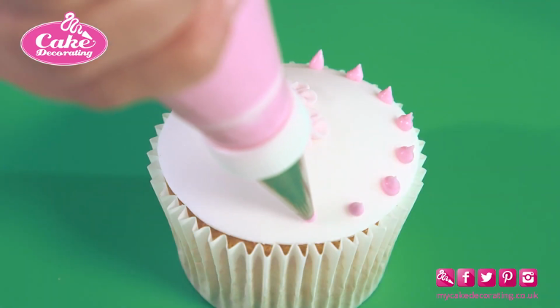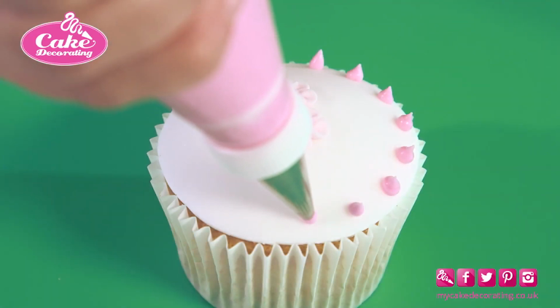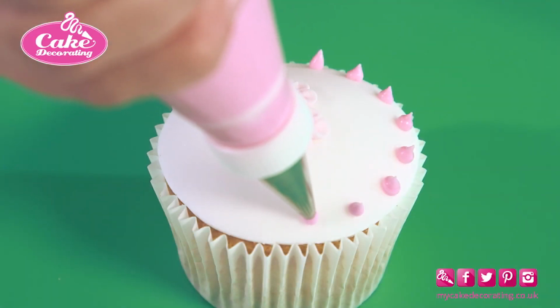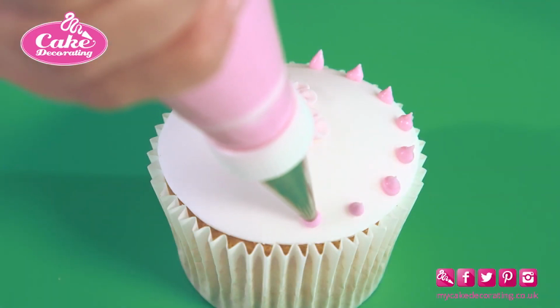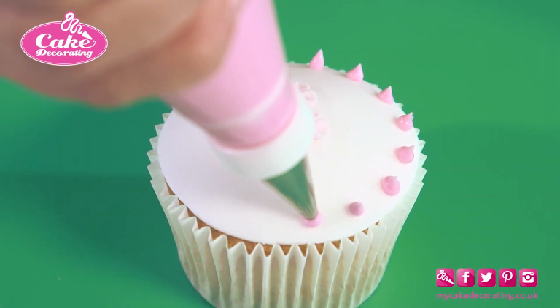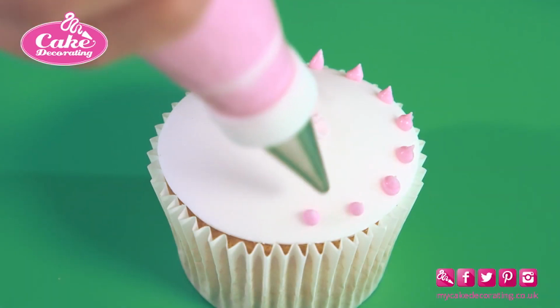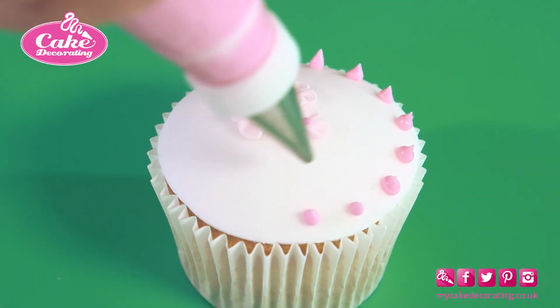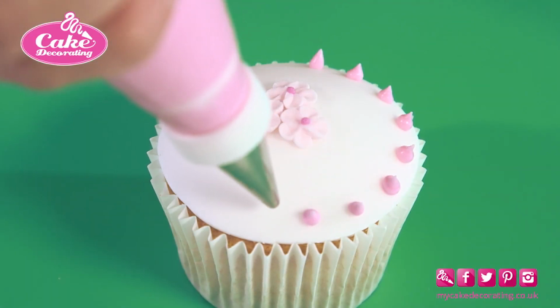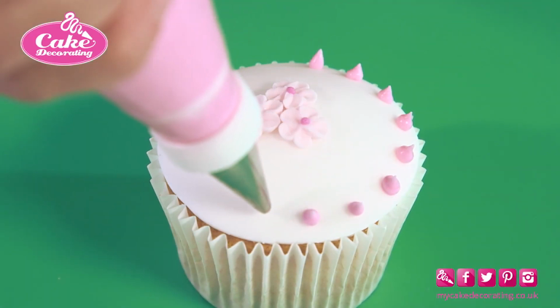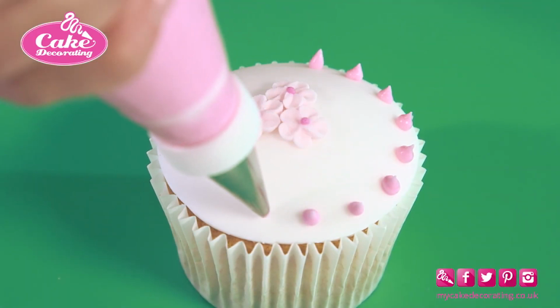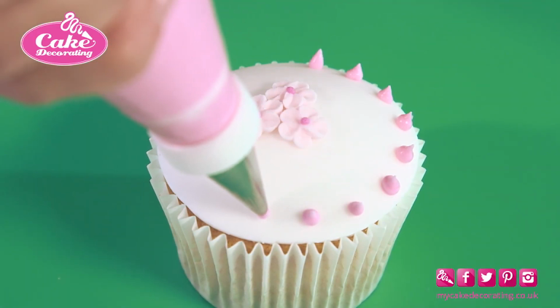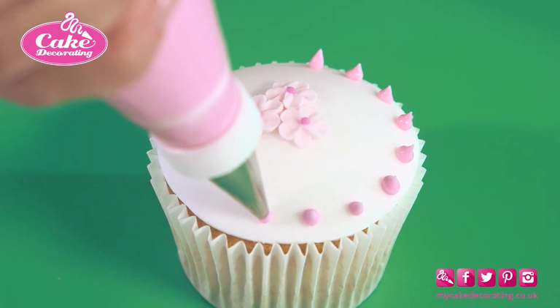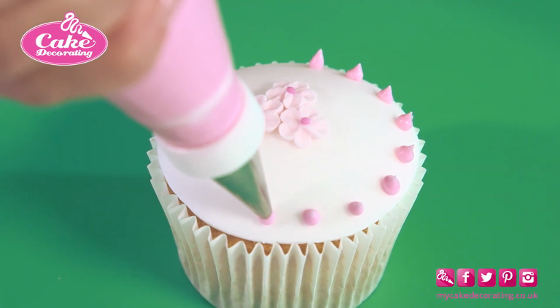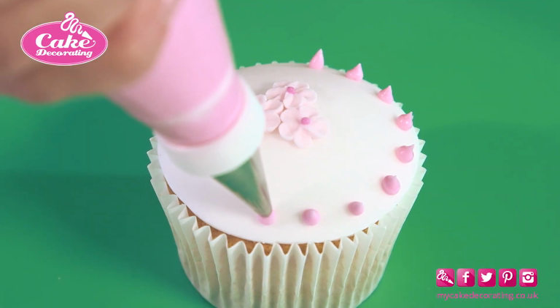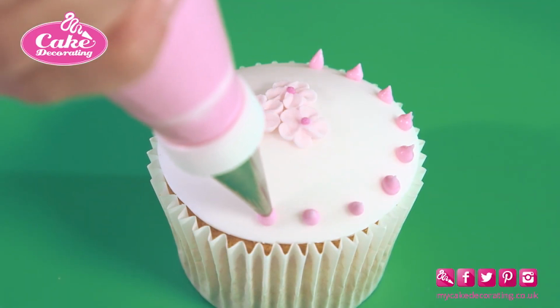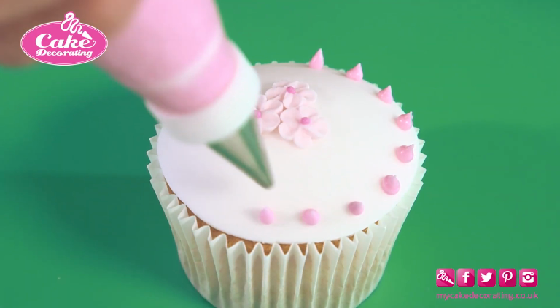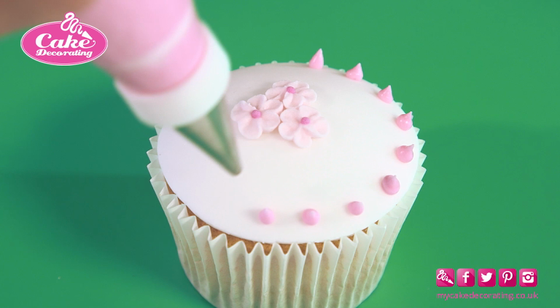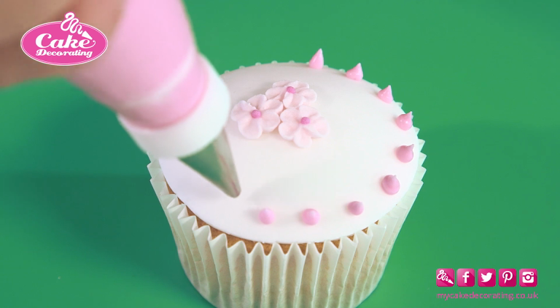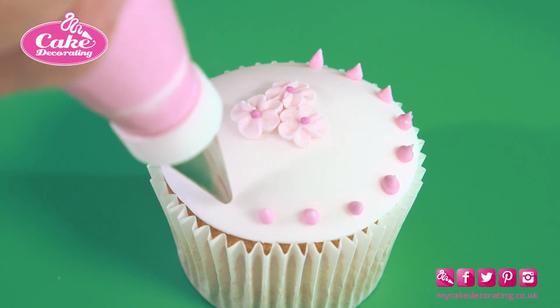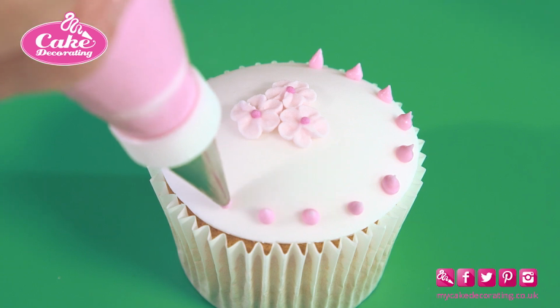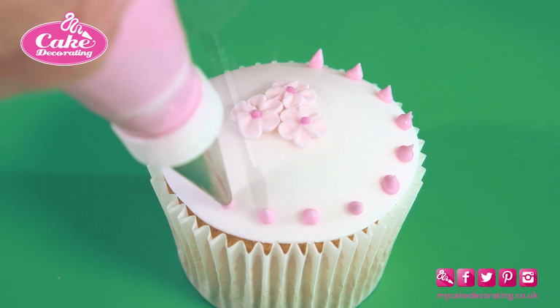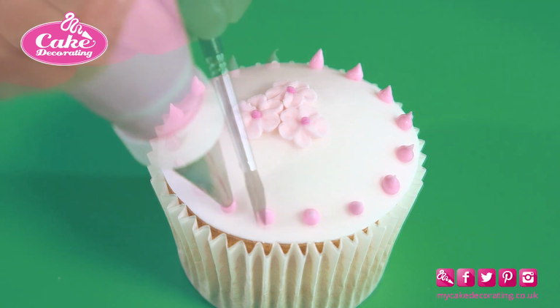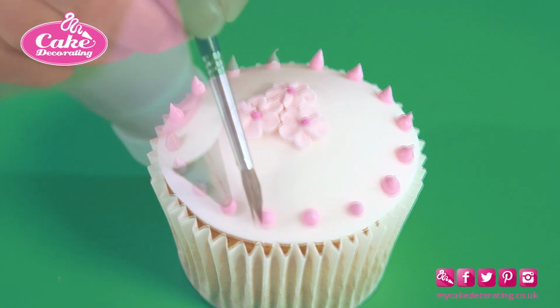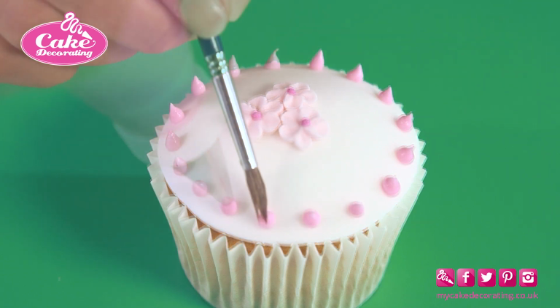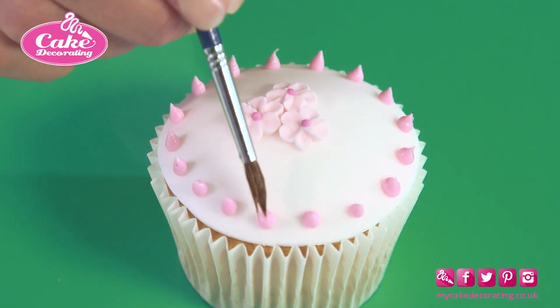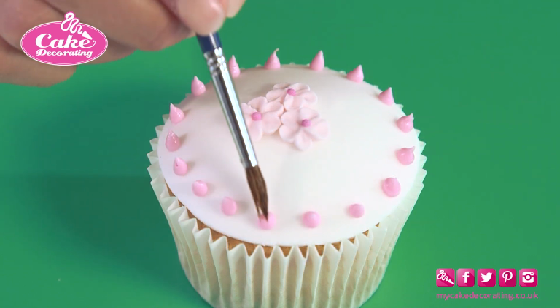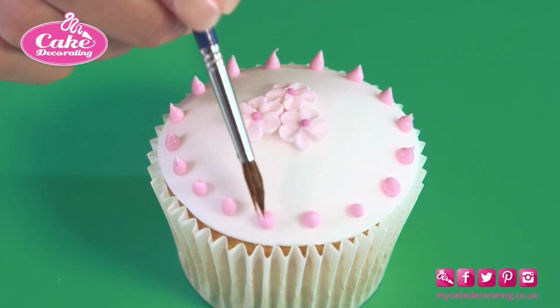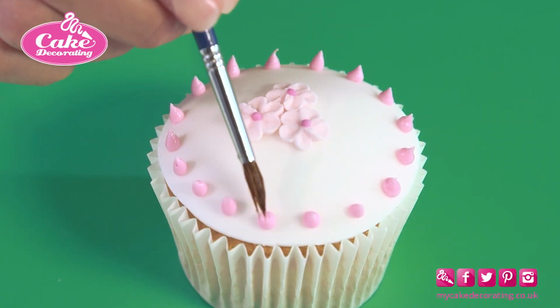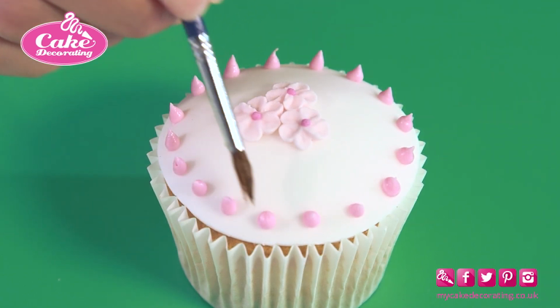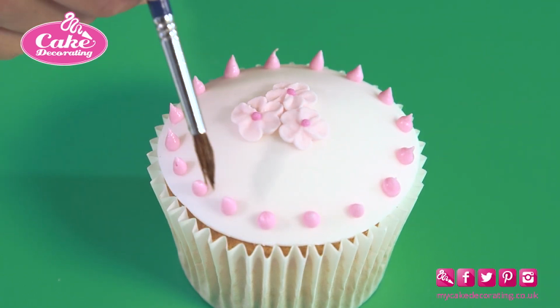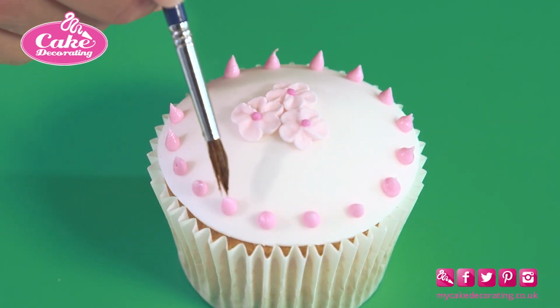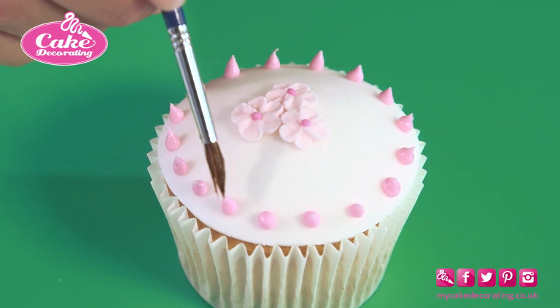Piped dots look great on the edges of a cupcake.